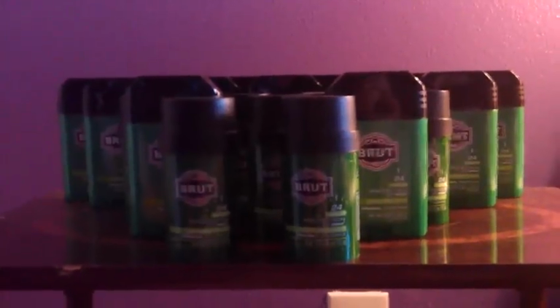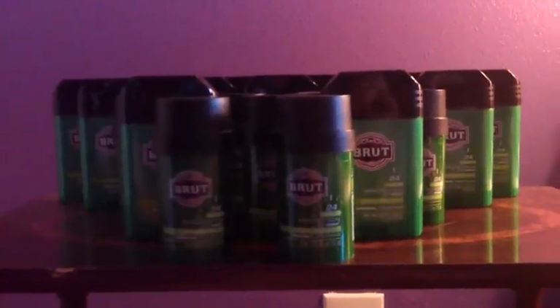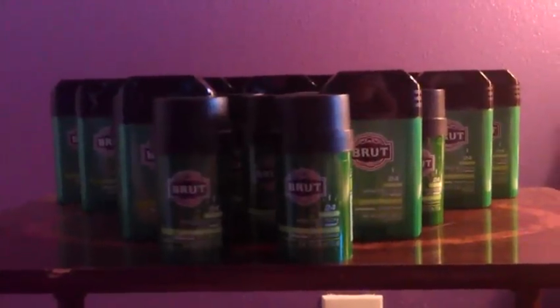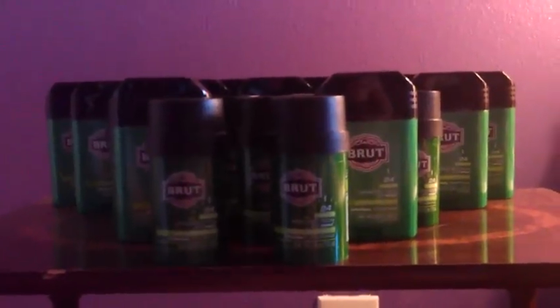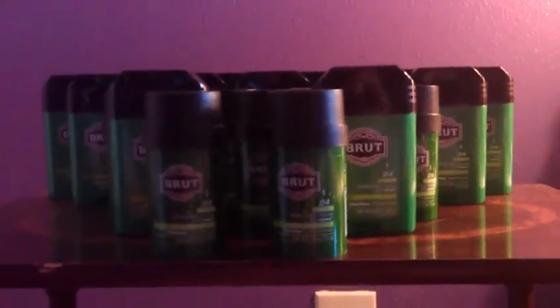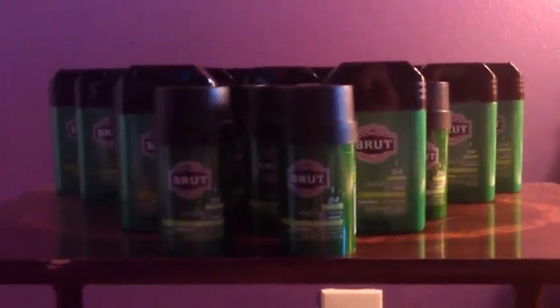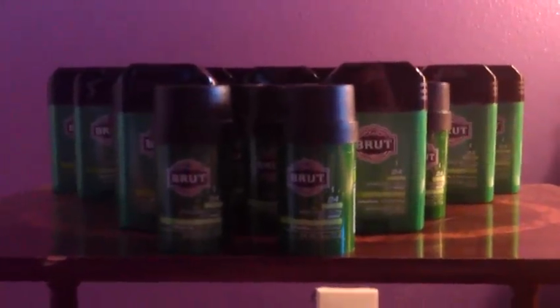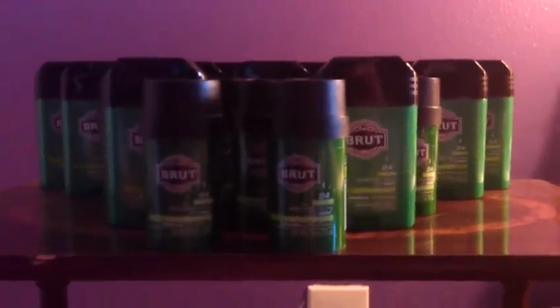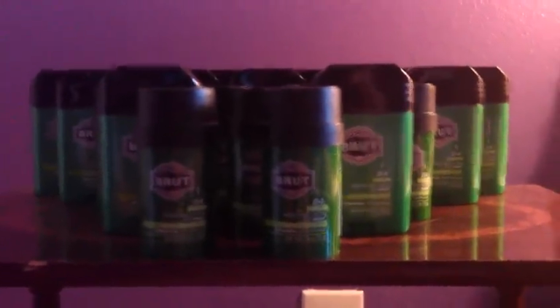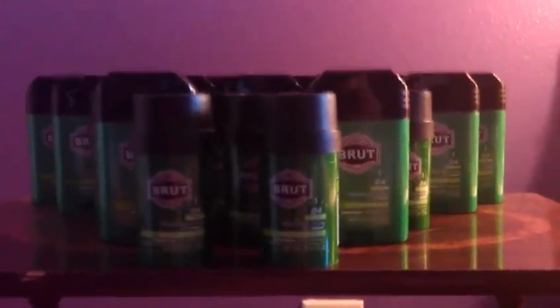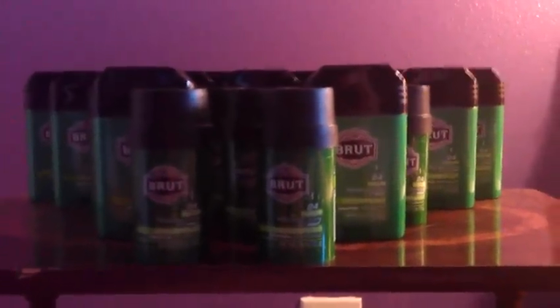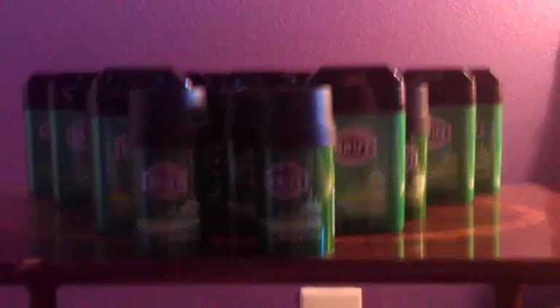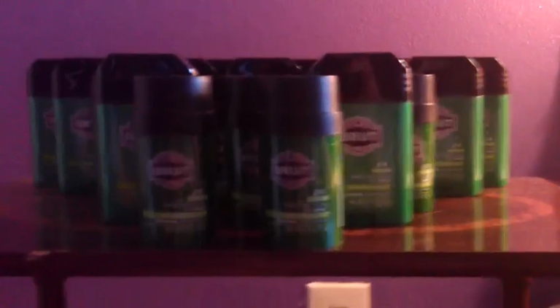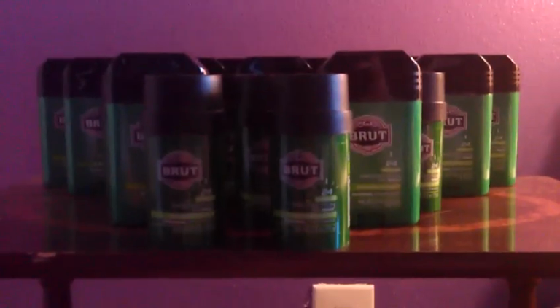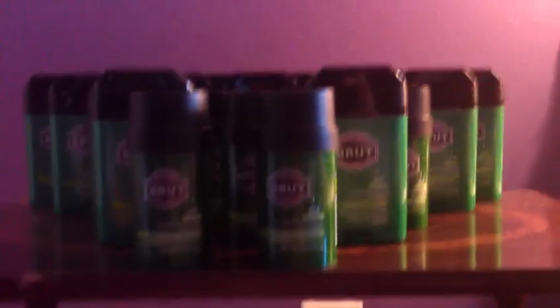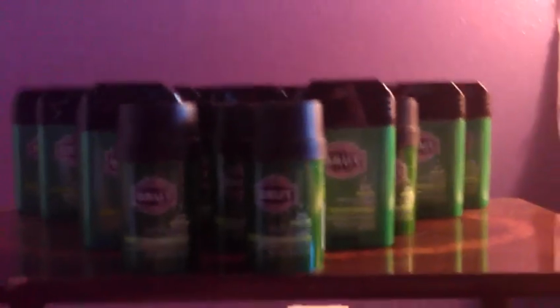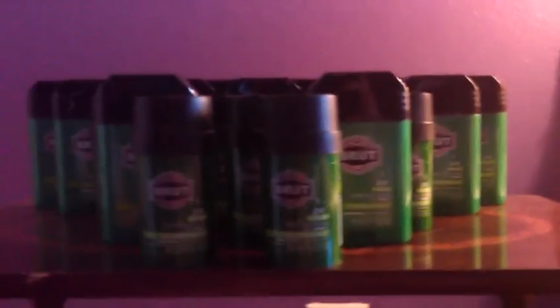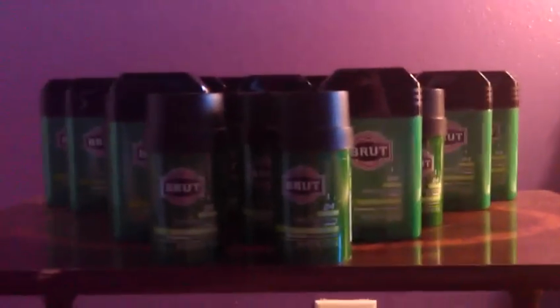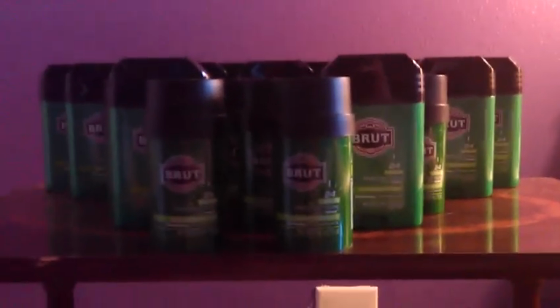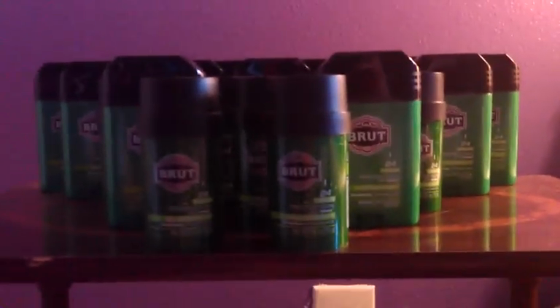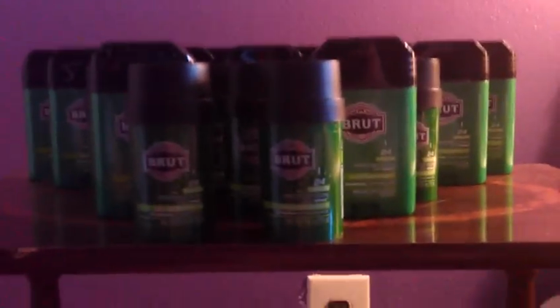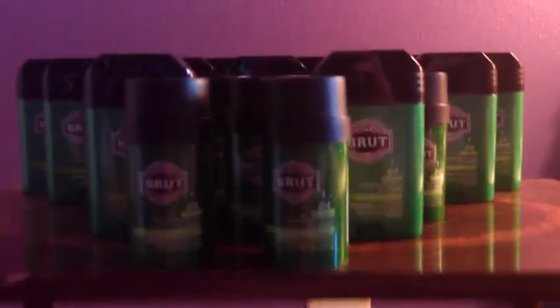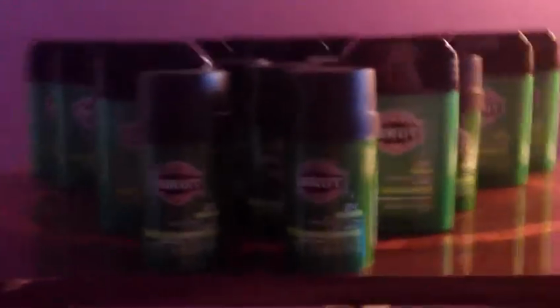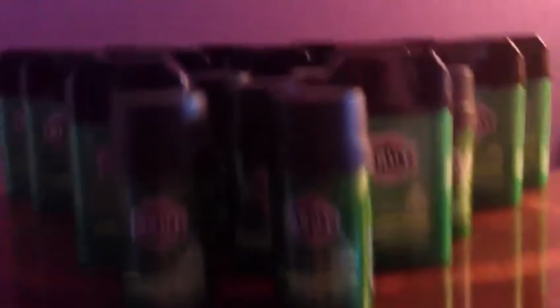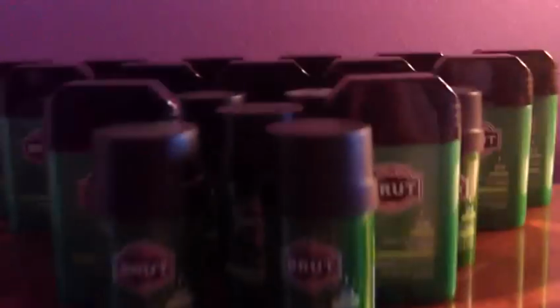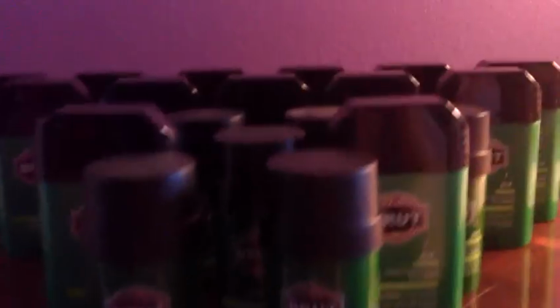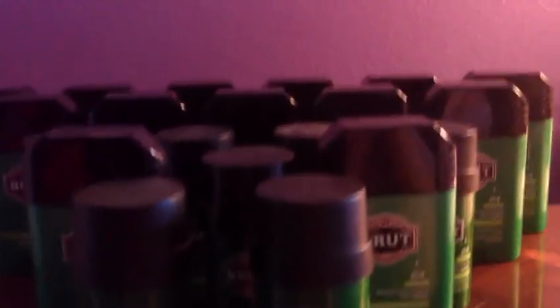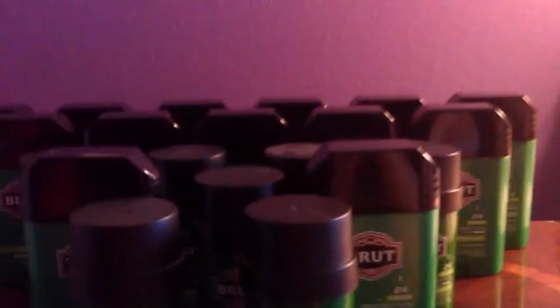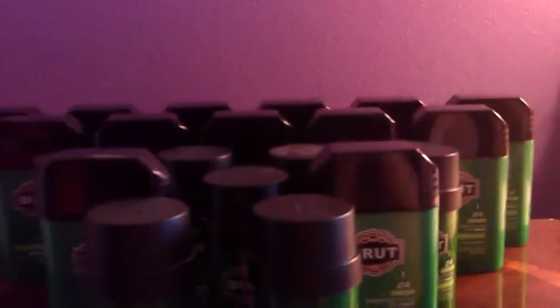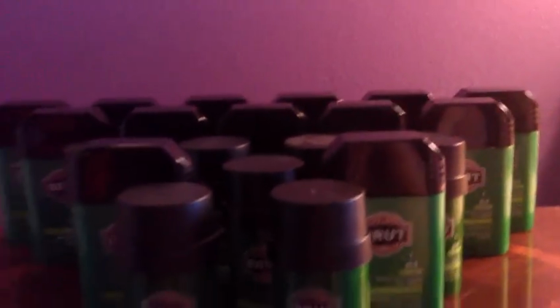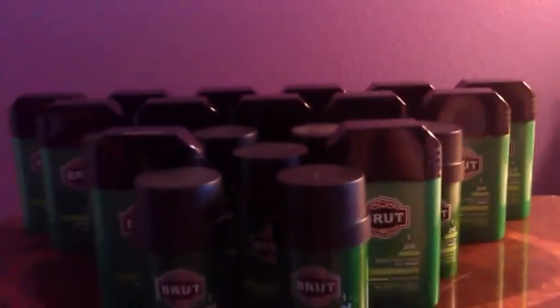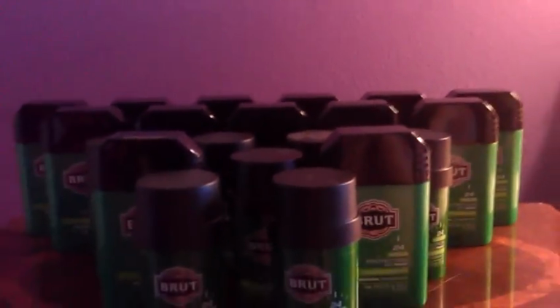Hey everyone, this is my small King Soopers haul. I actually just stopped there on the way home from work with my husband.